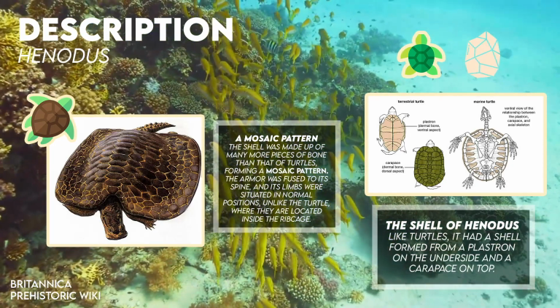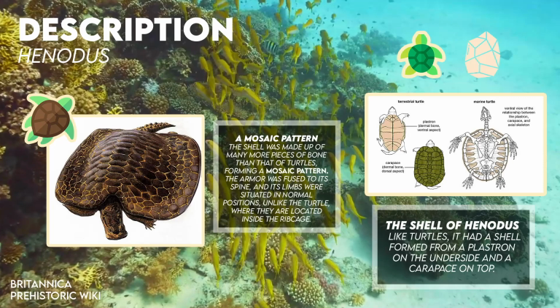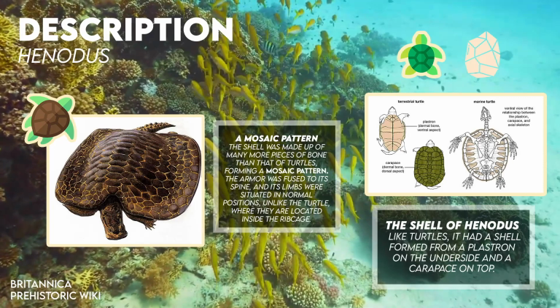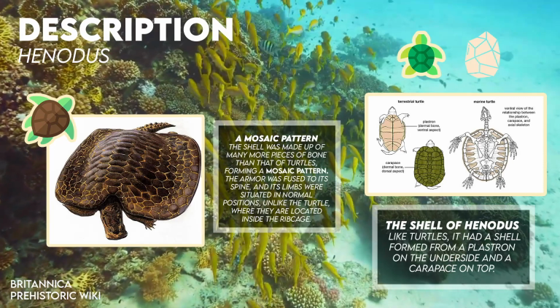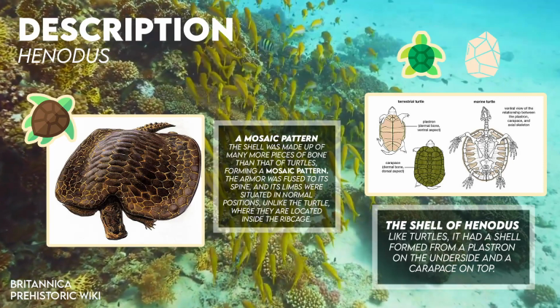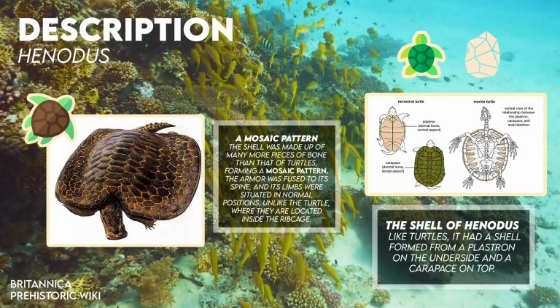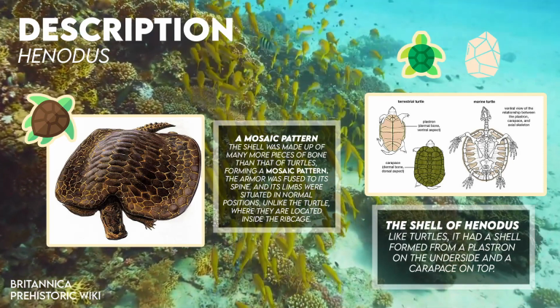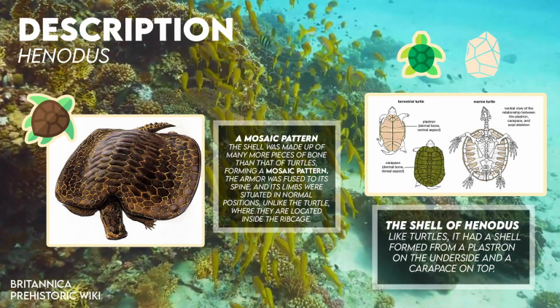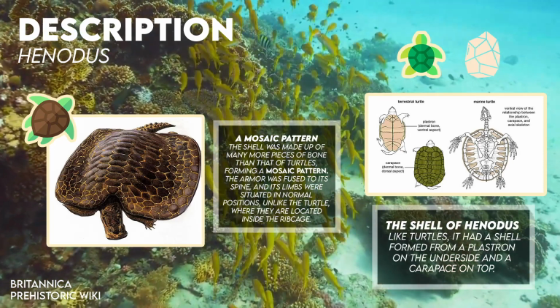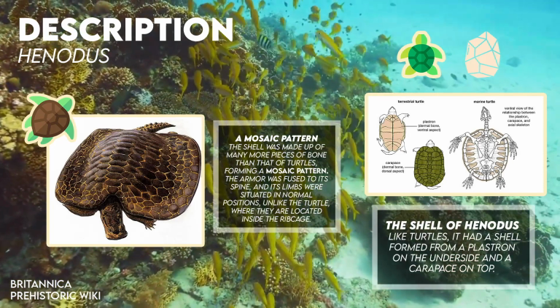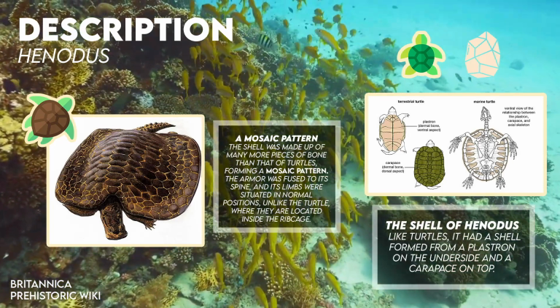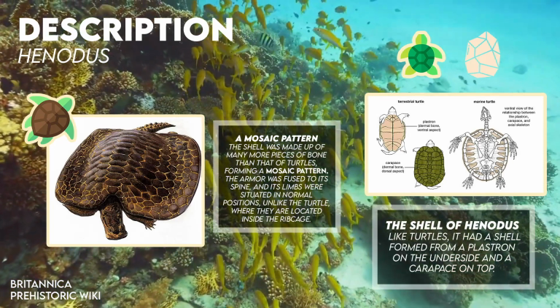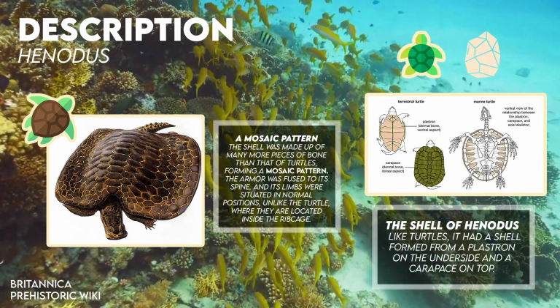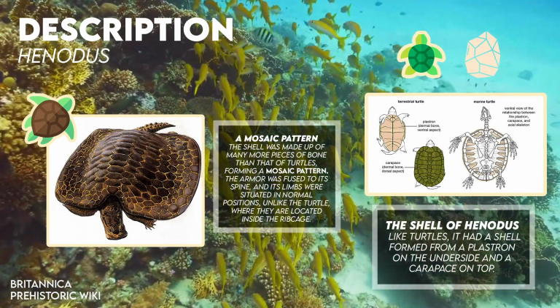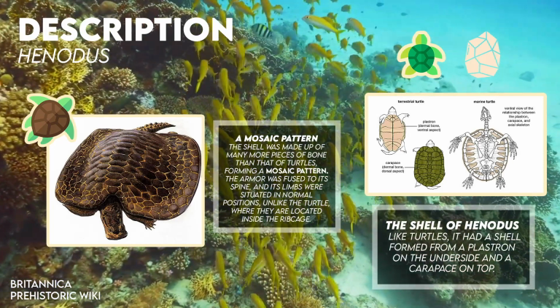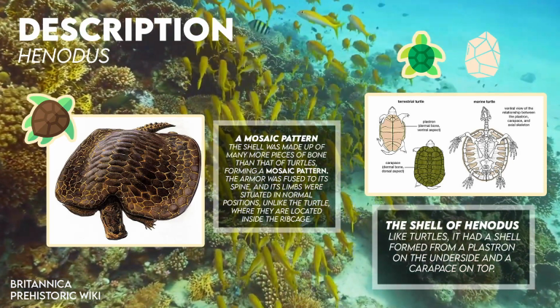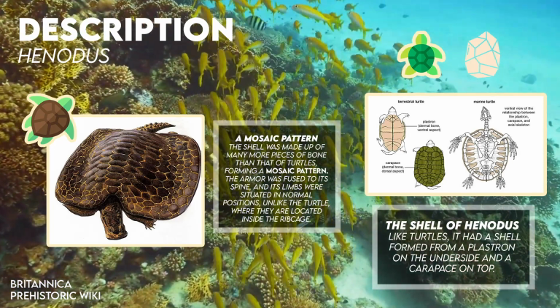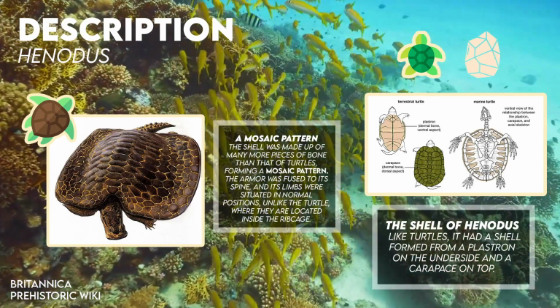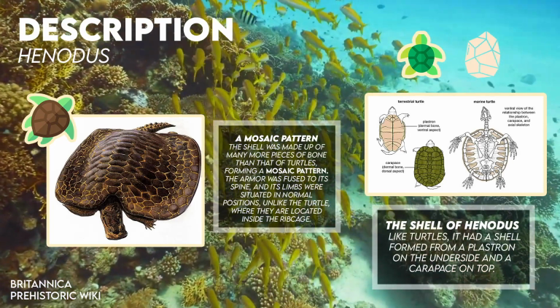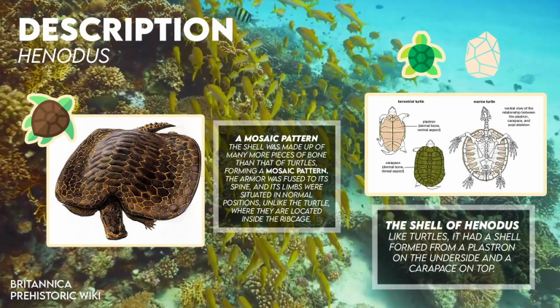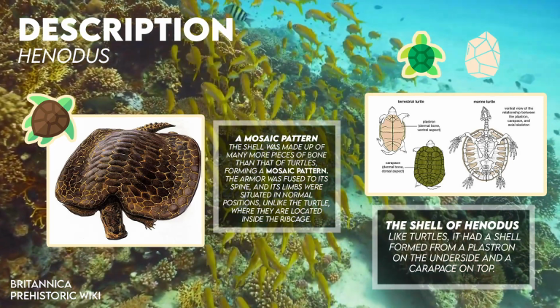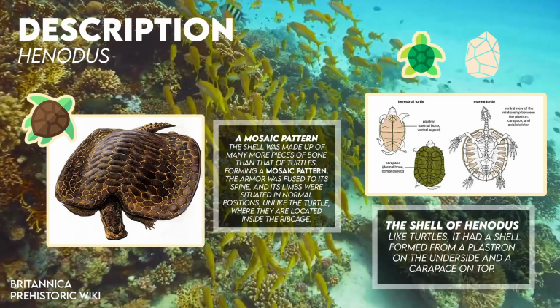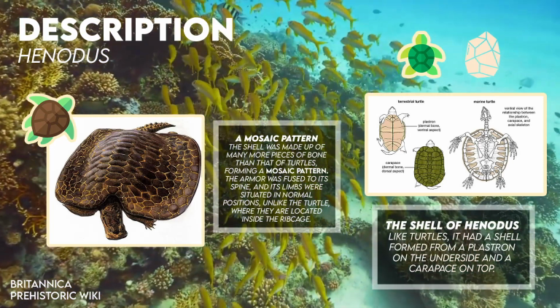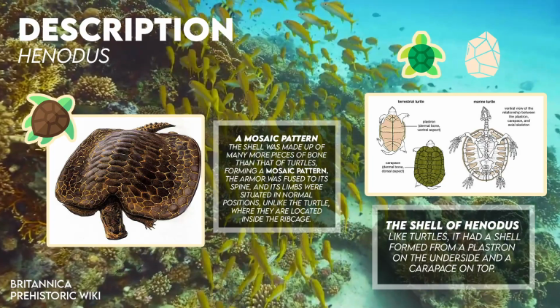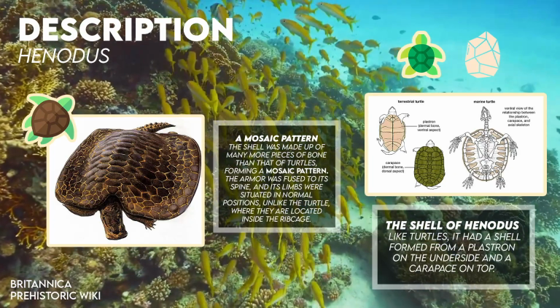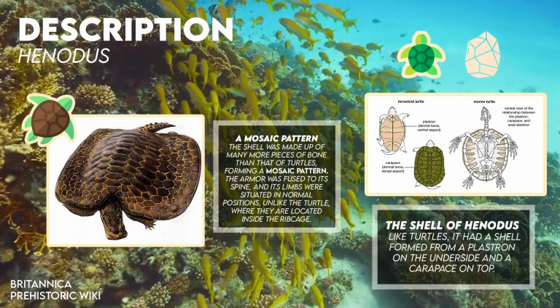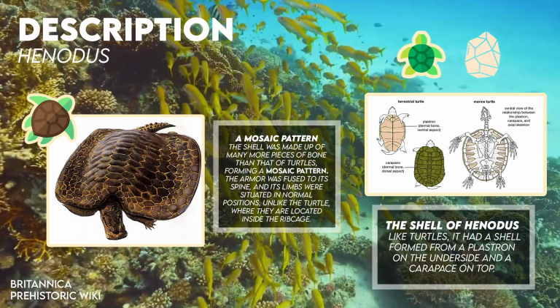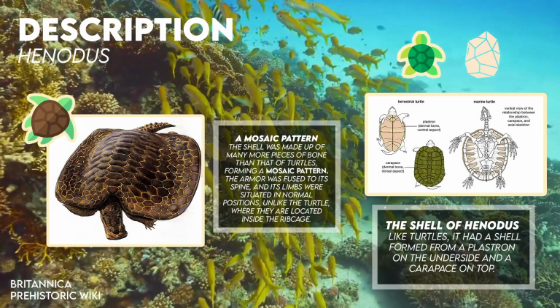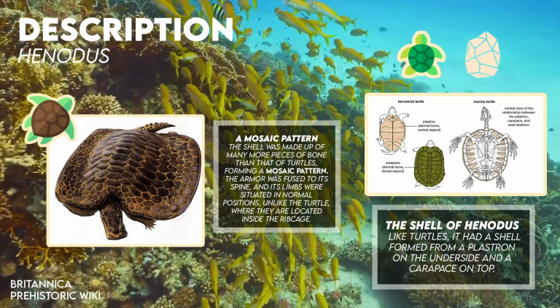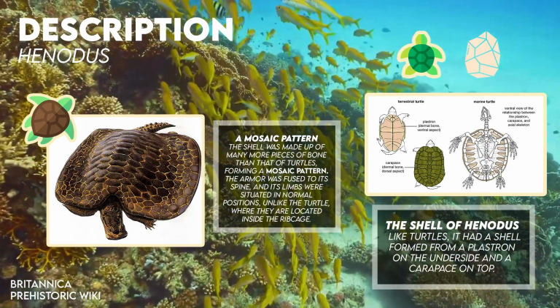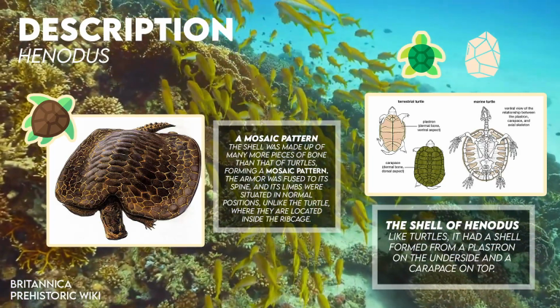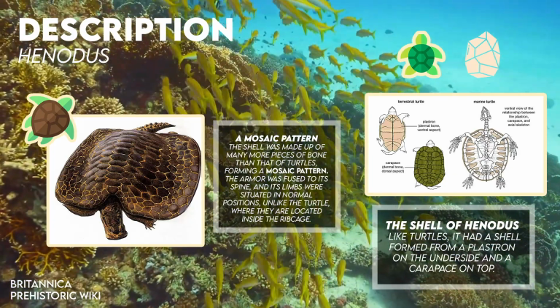Unlike the turtle, where the limbs are located inside the ribcage, the weak limbs of Henodus suggested it spent little, if any, time on land.